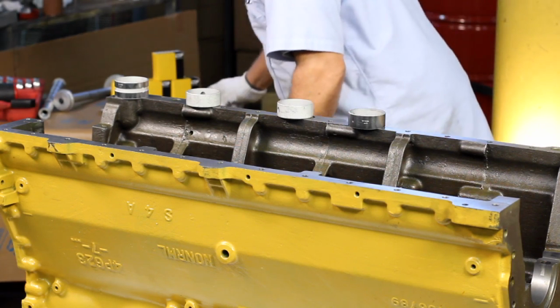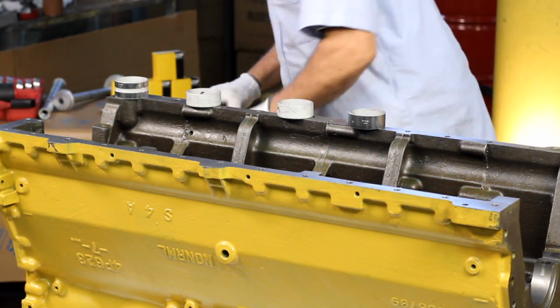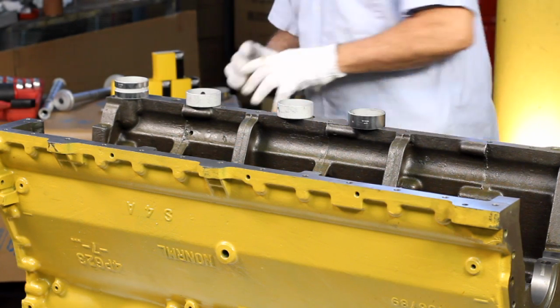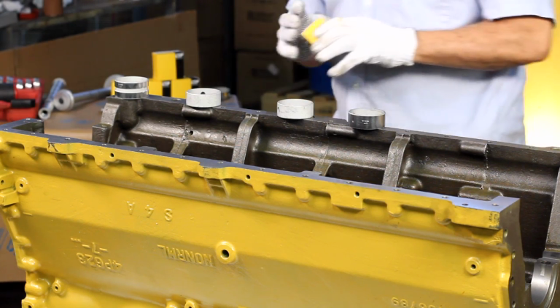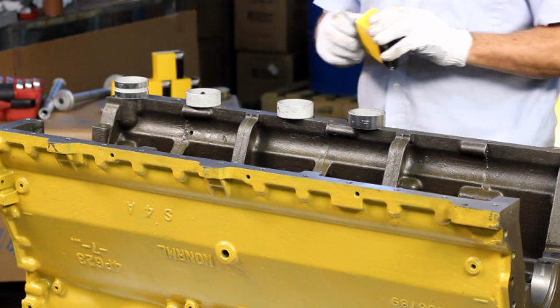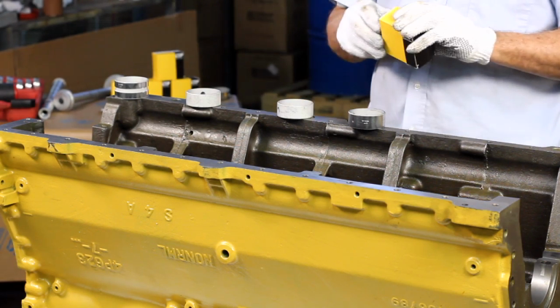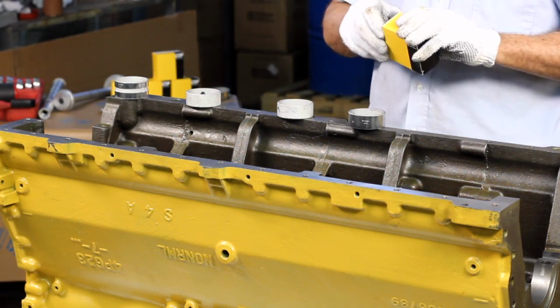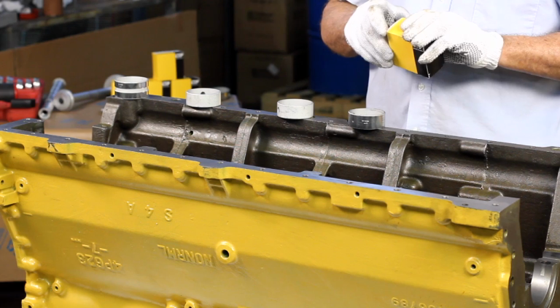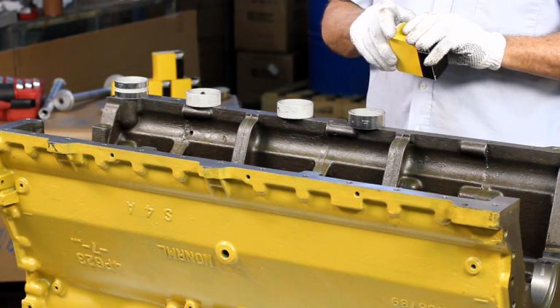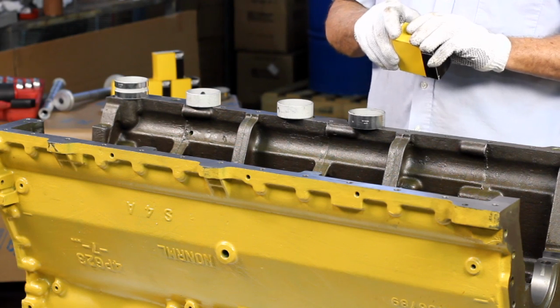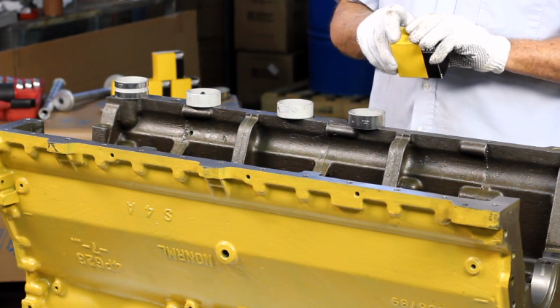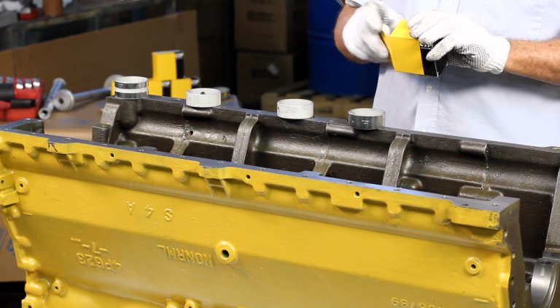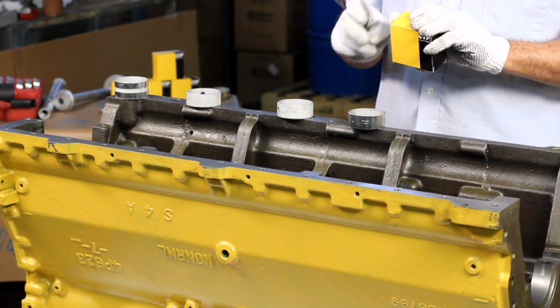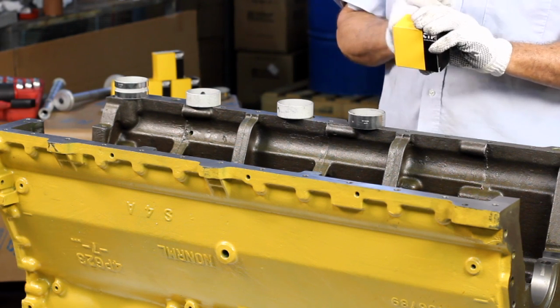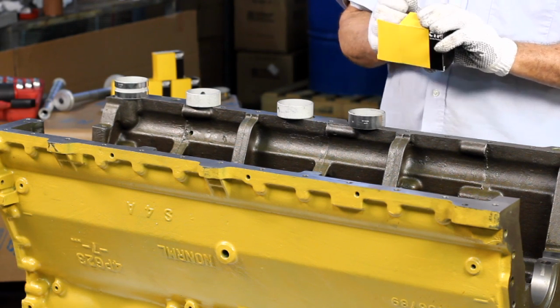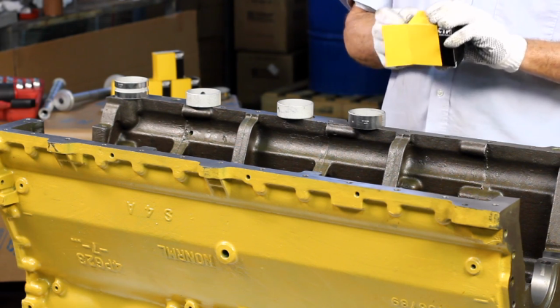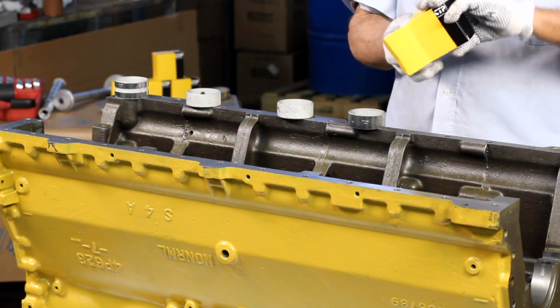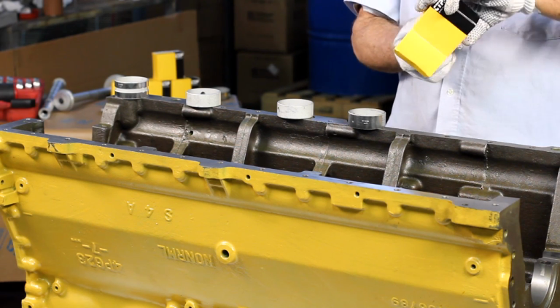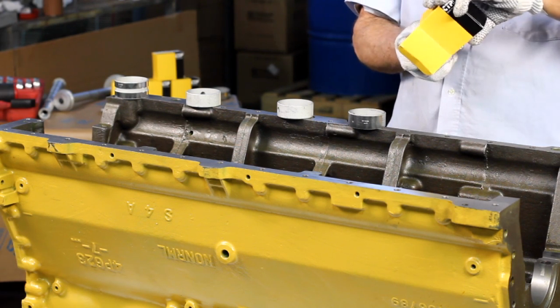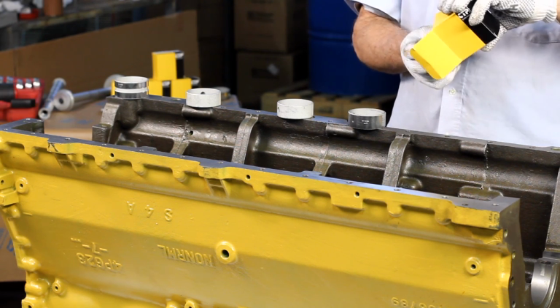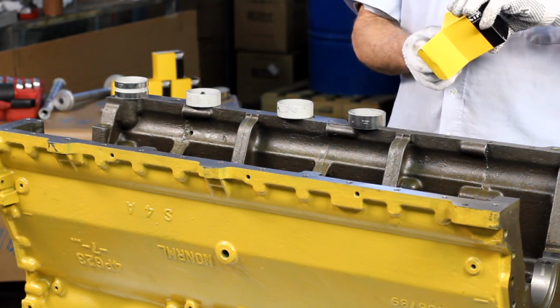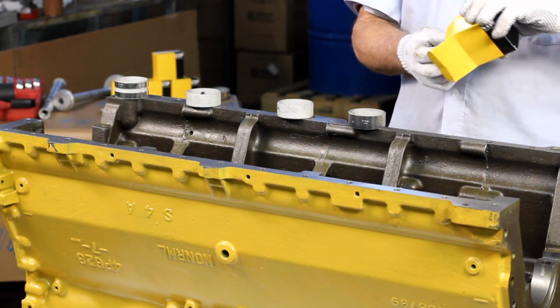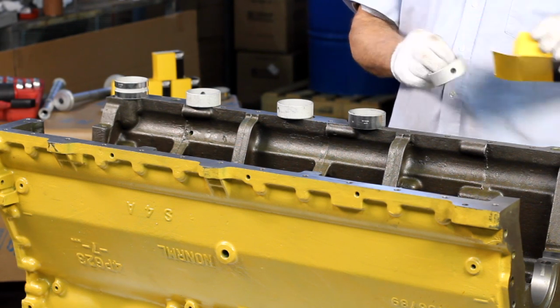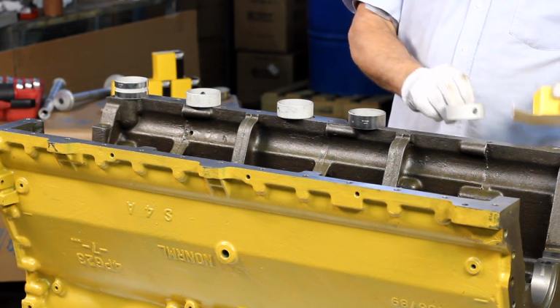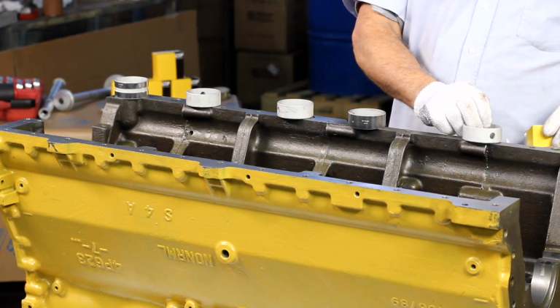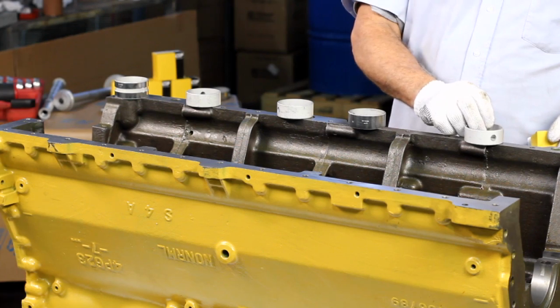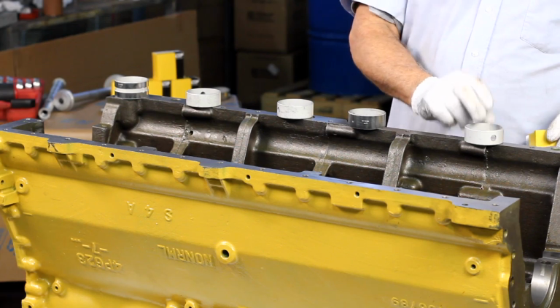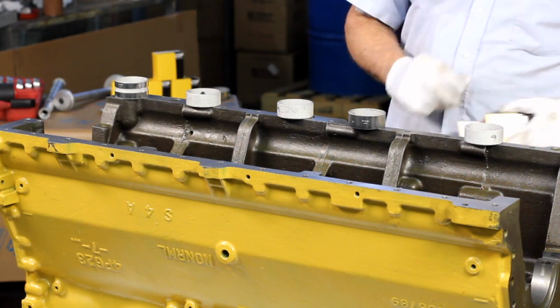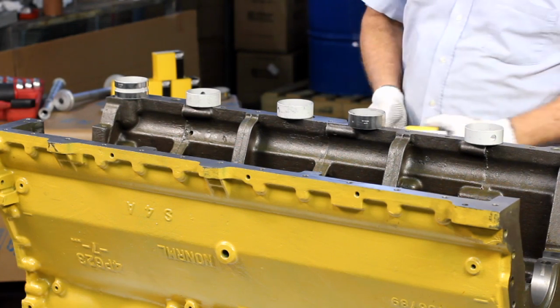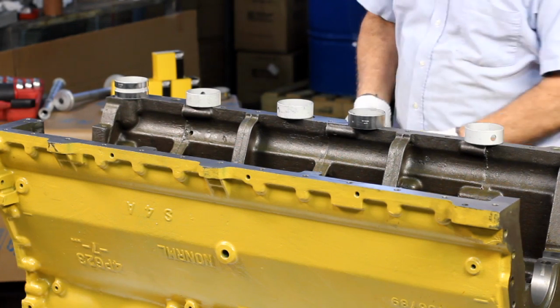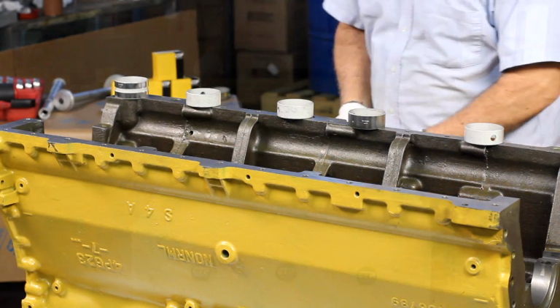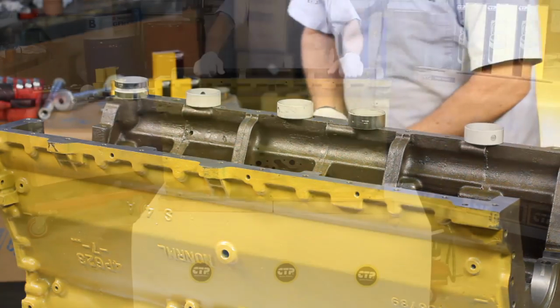Up next, we will show you how to install these CTP camshaft bearings into a 3306 engine block.